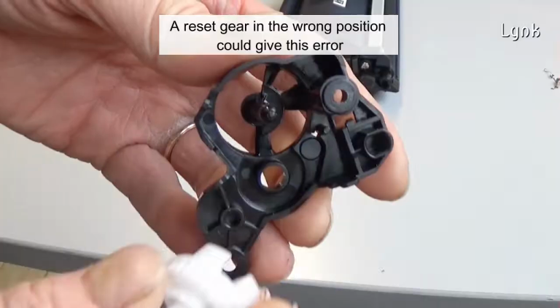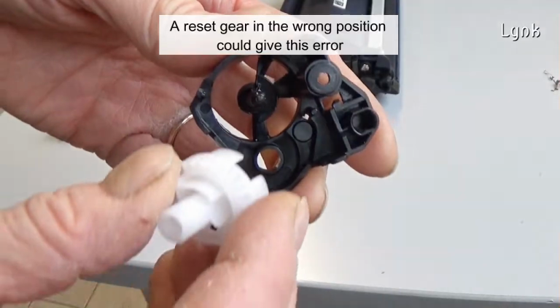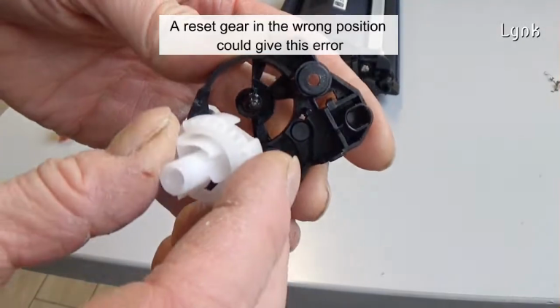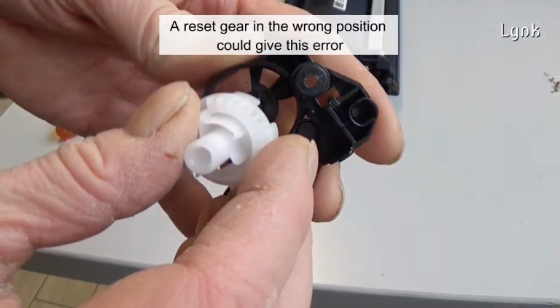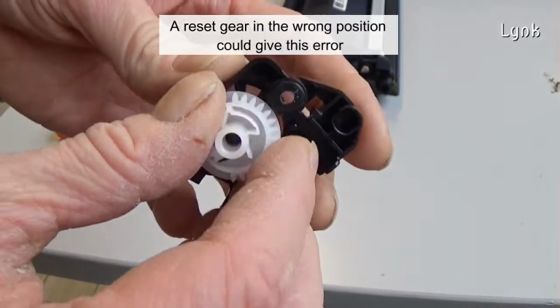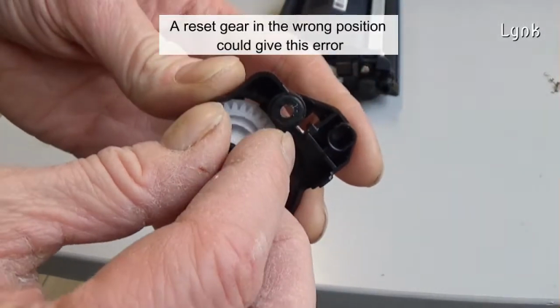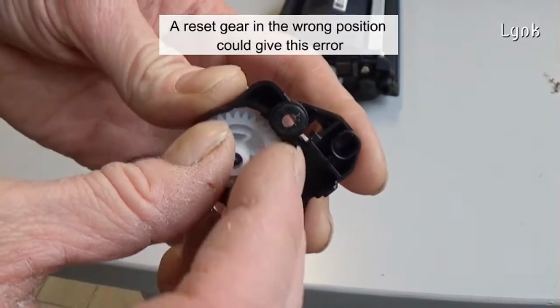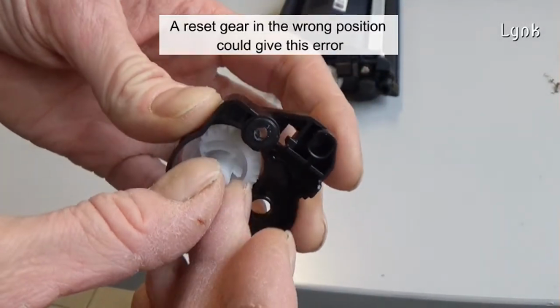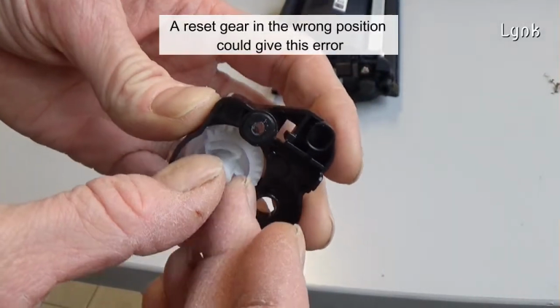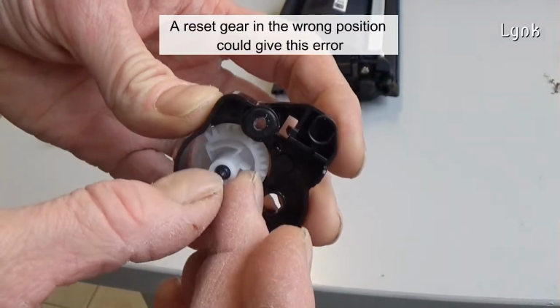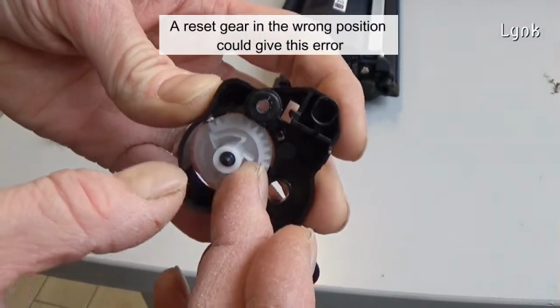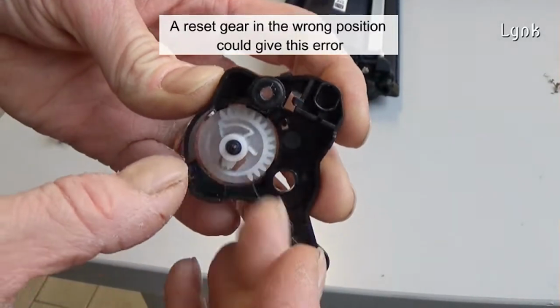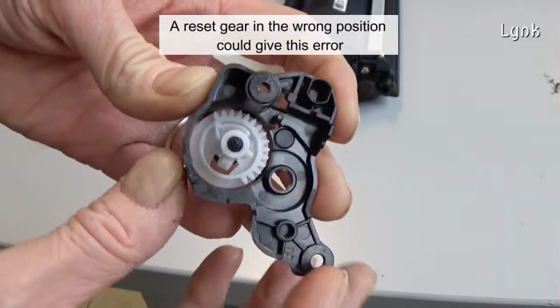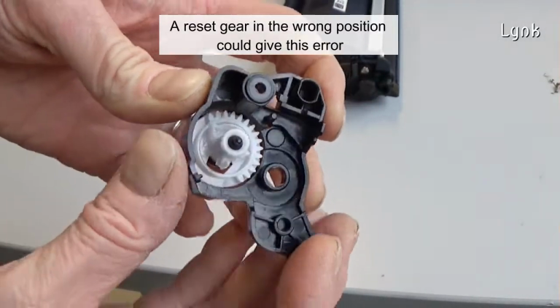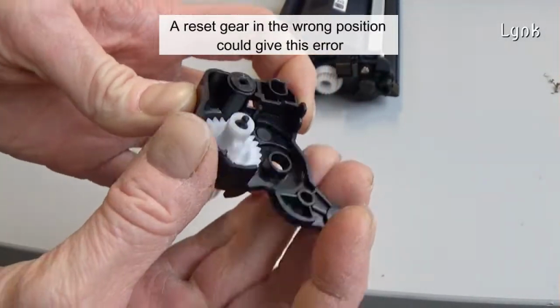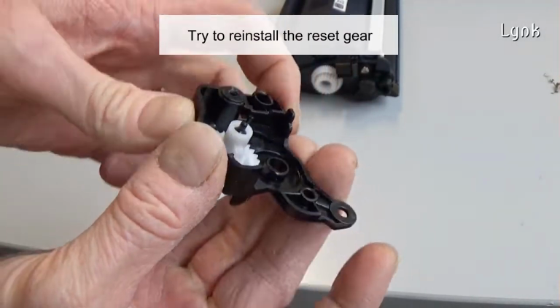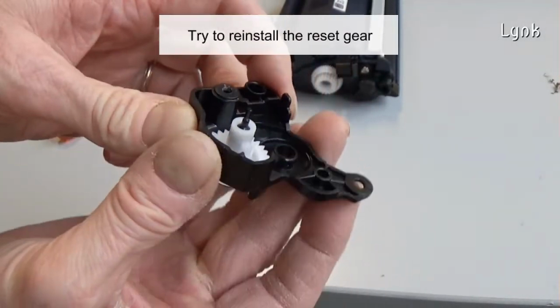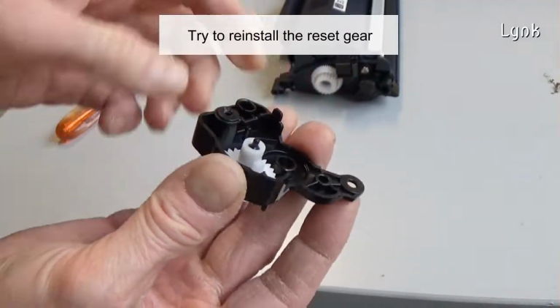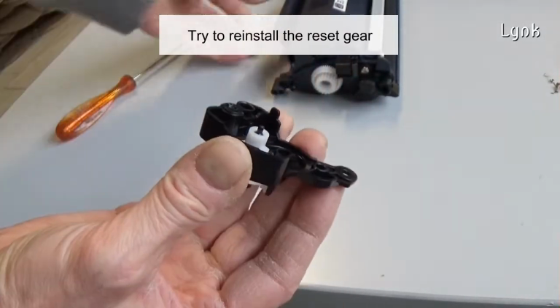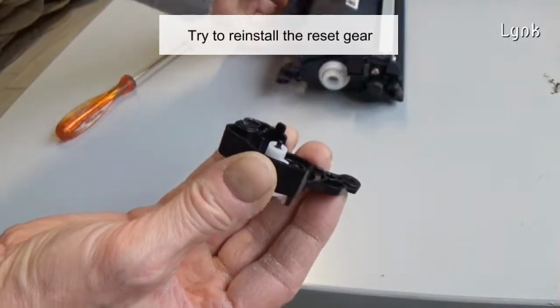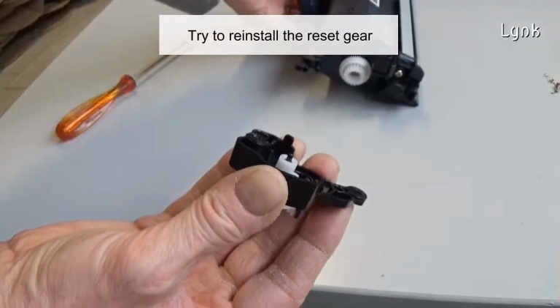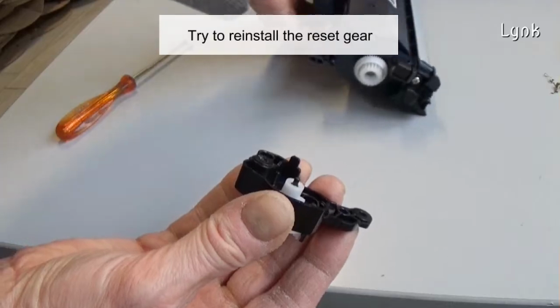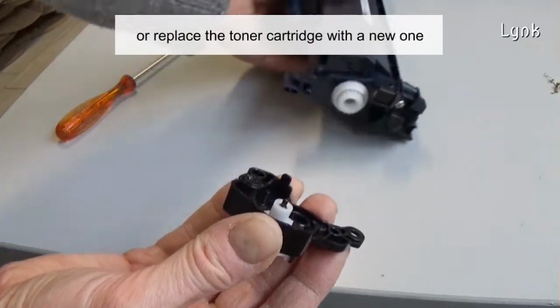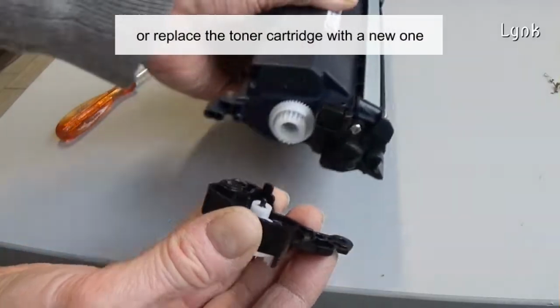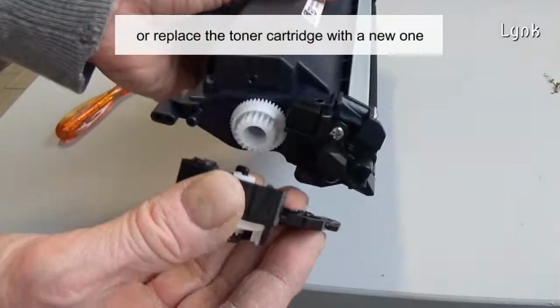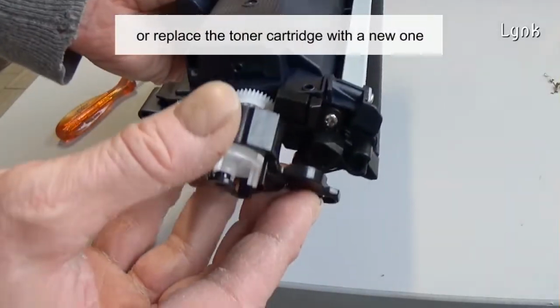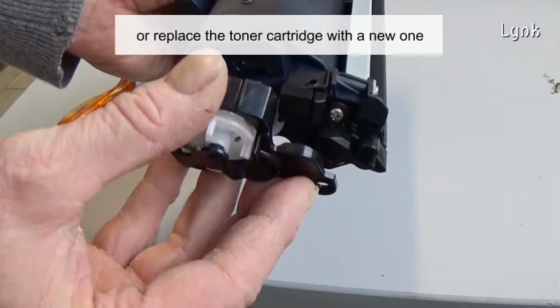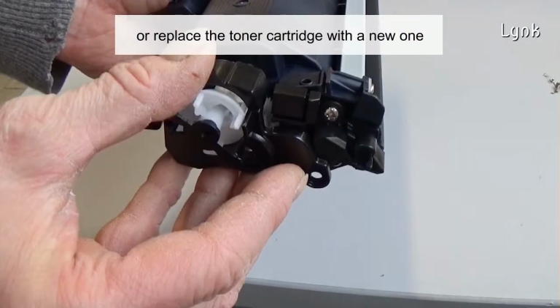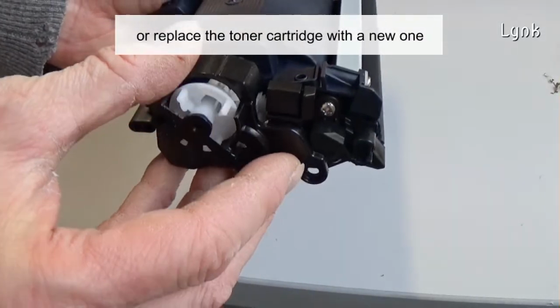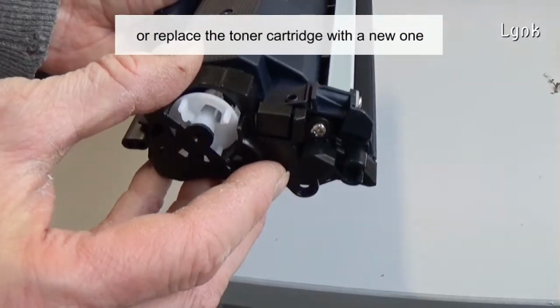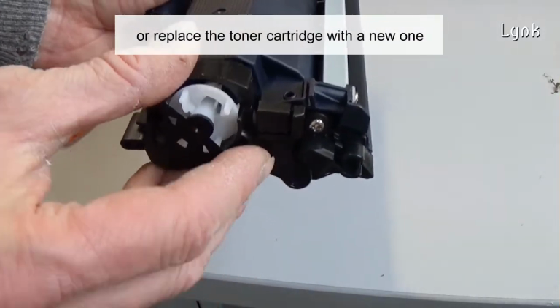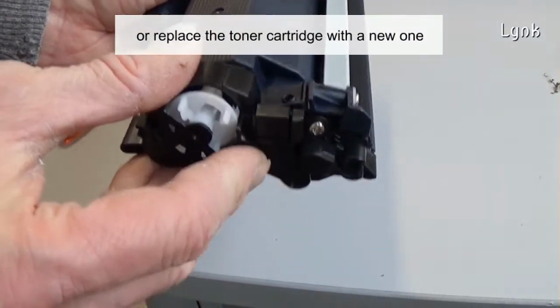A resigier in the wrong position could give this error. Try to reinstall the resigier or replace the toner cartridge with a new one.